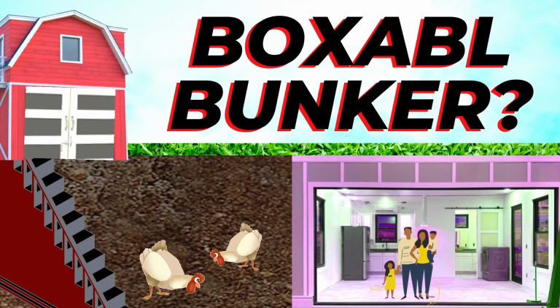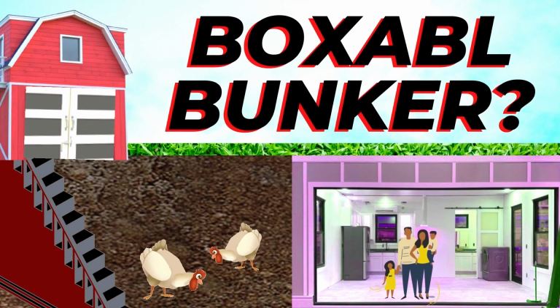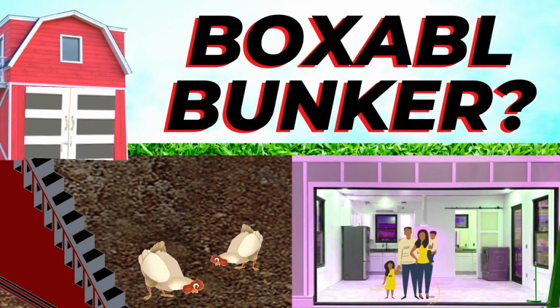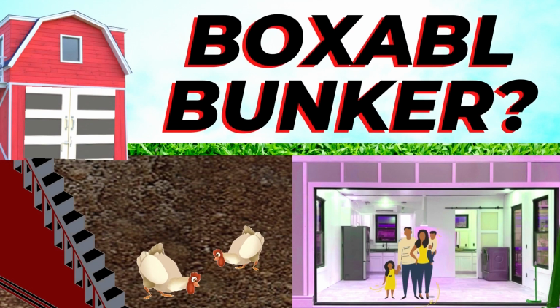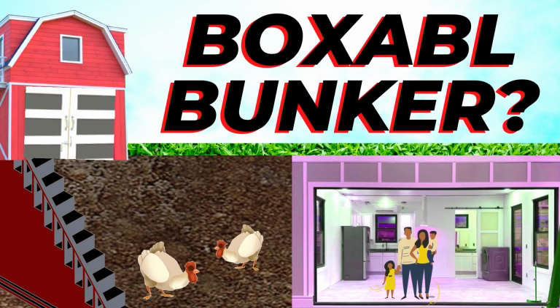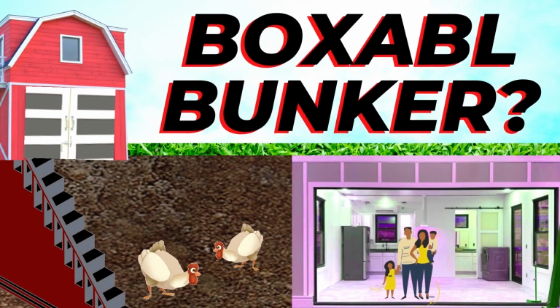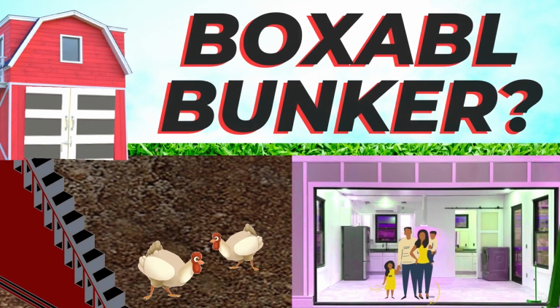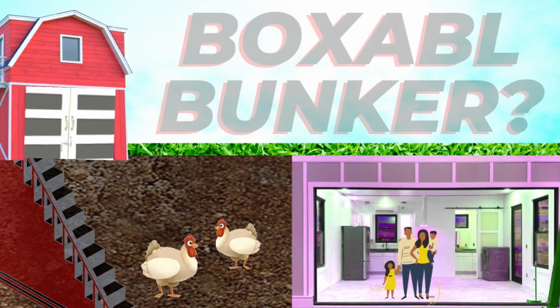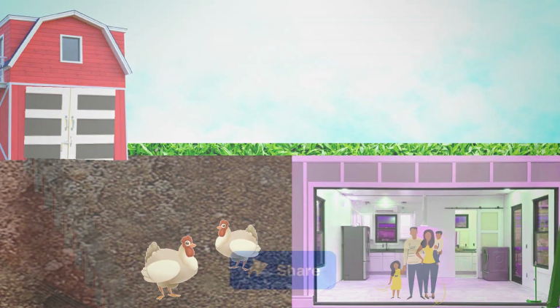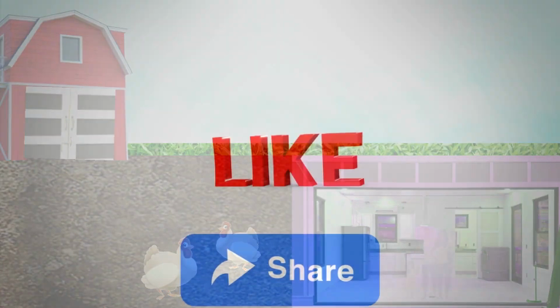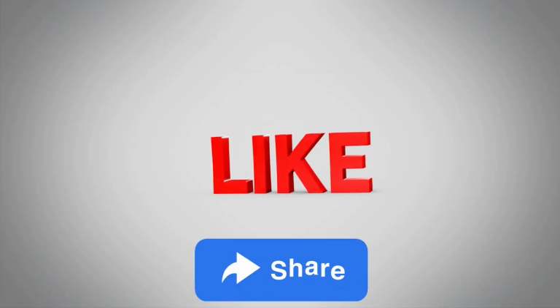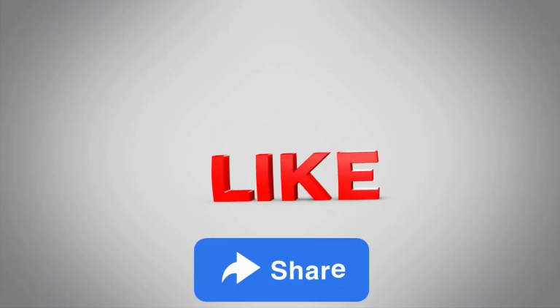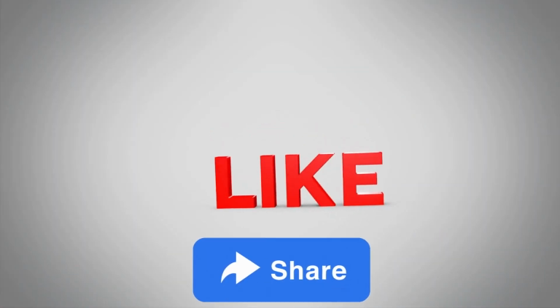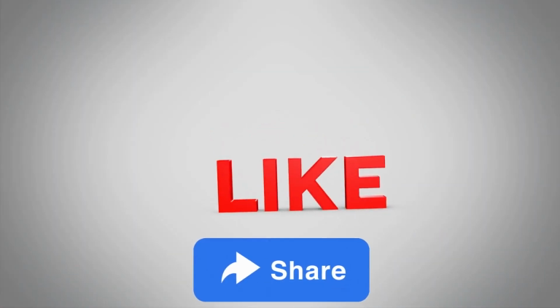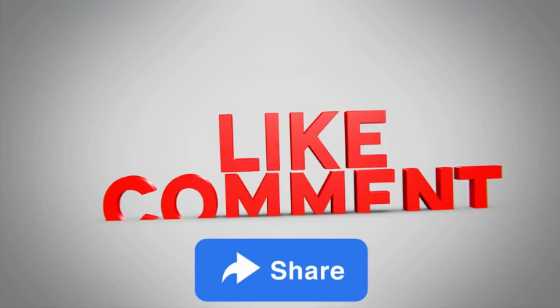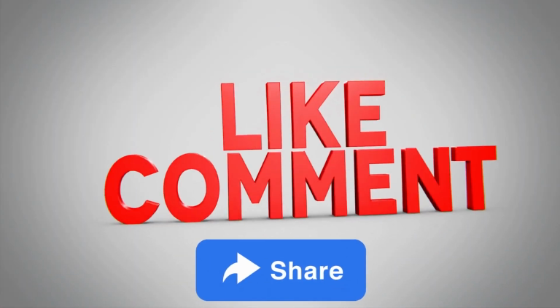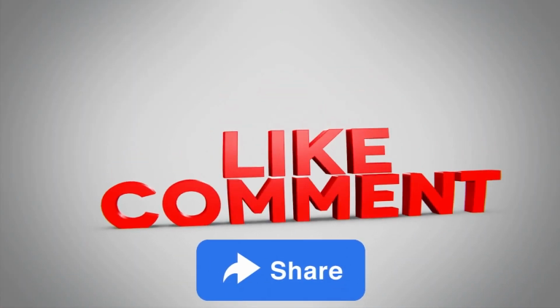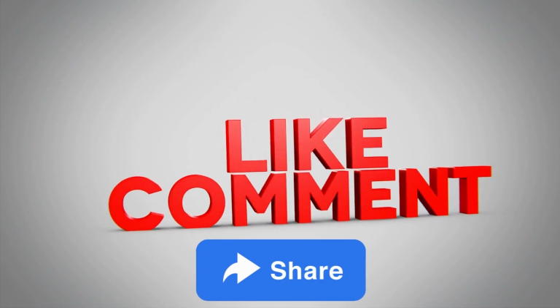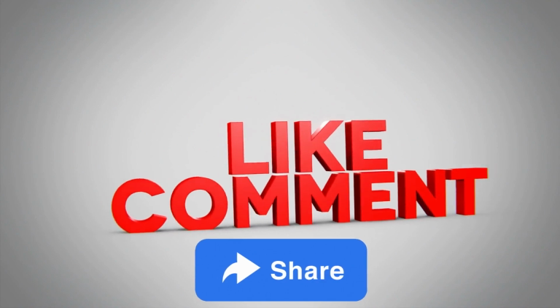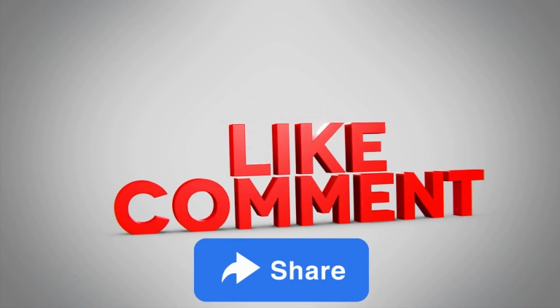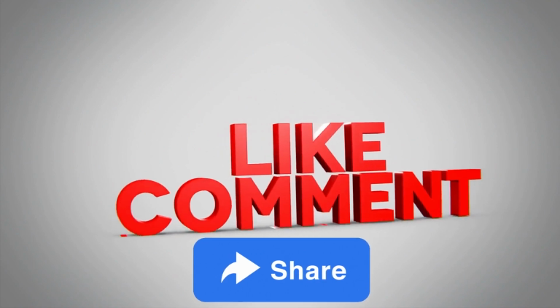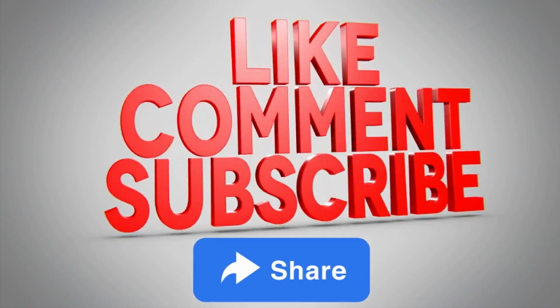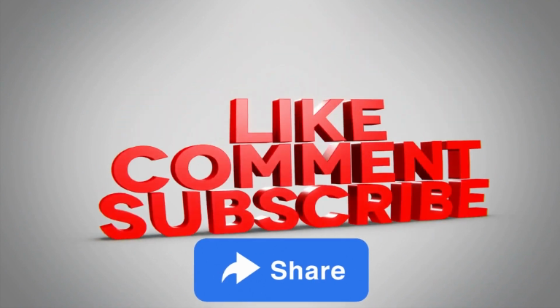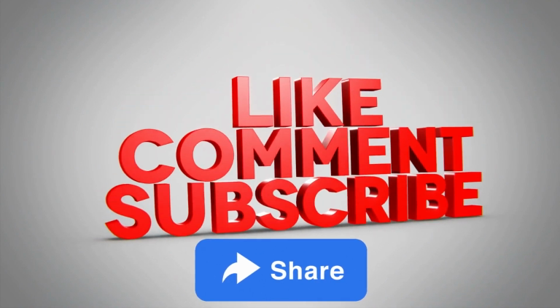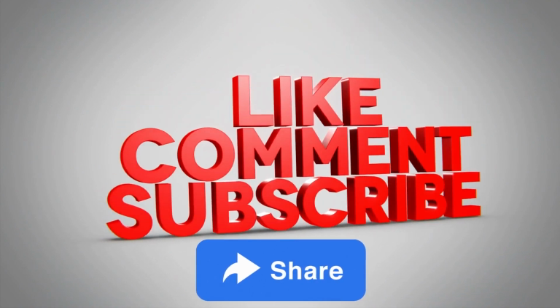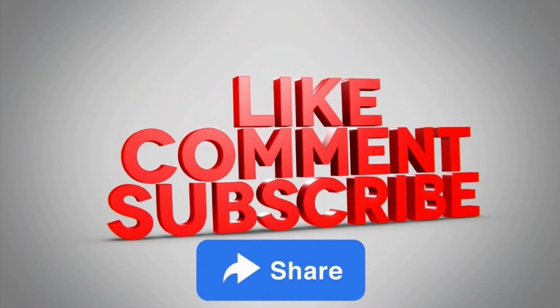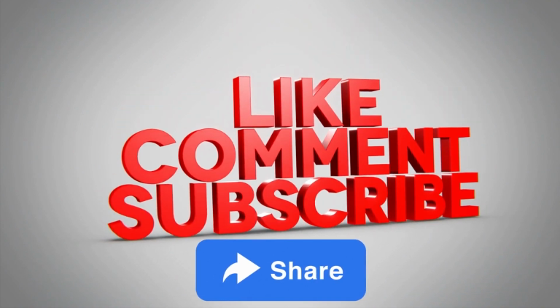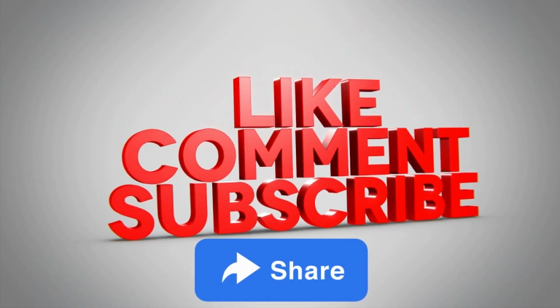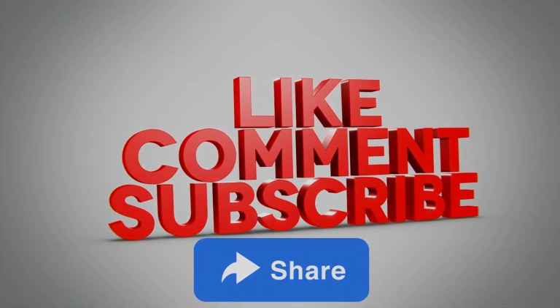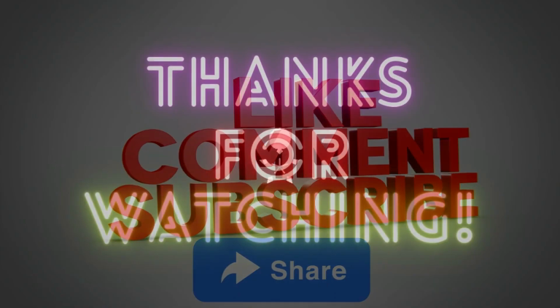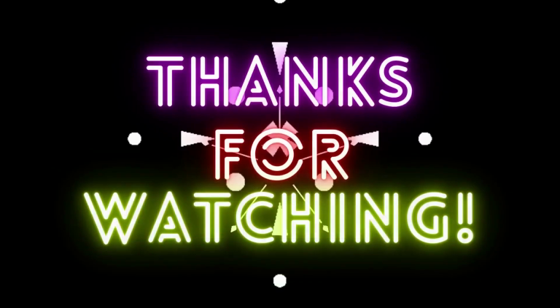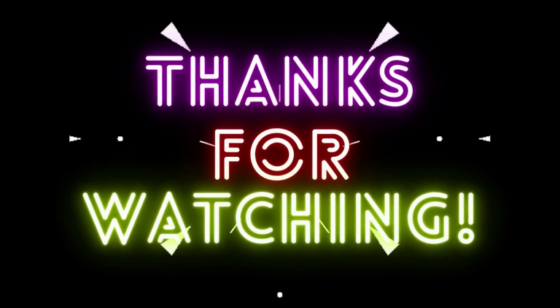Remember to share, like, and subscribe for more. Thanks for watching and have fun today!